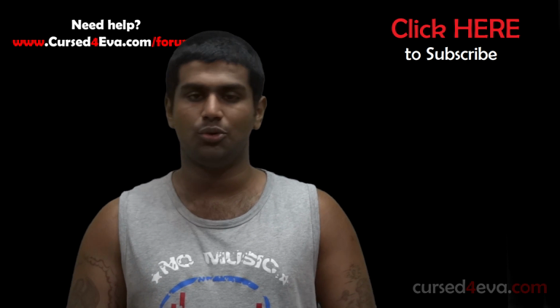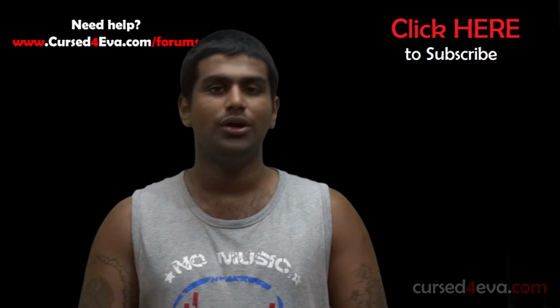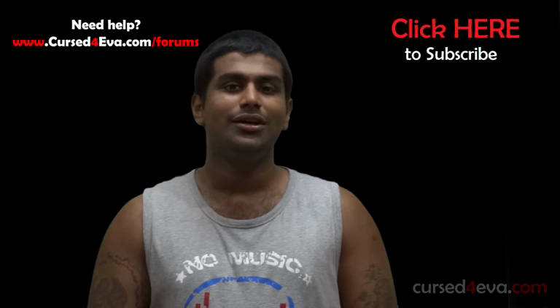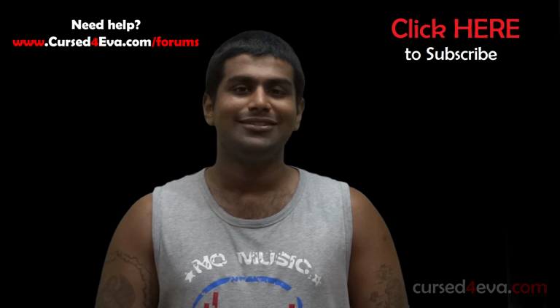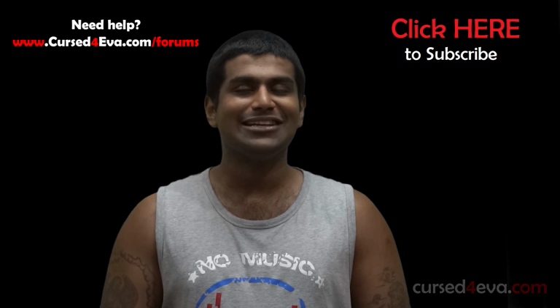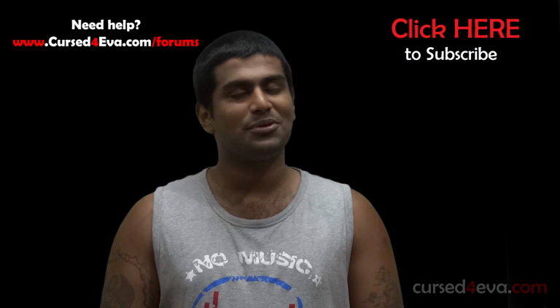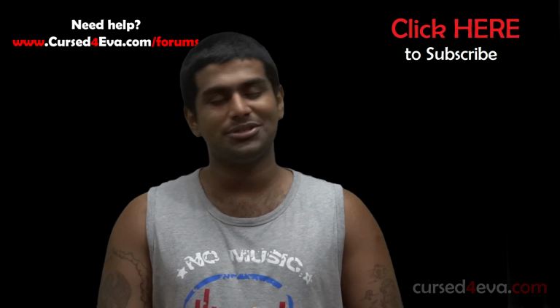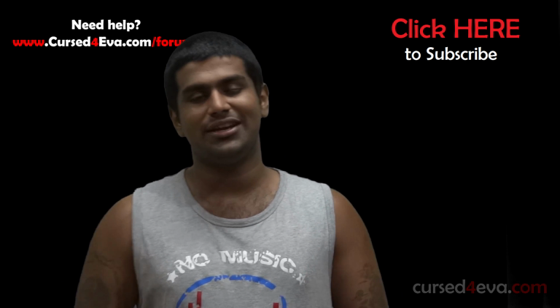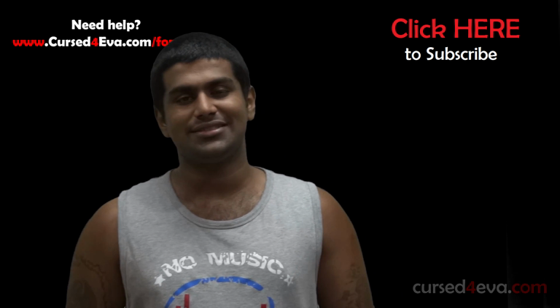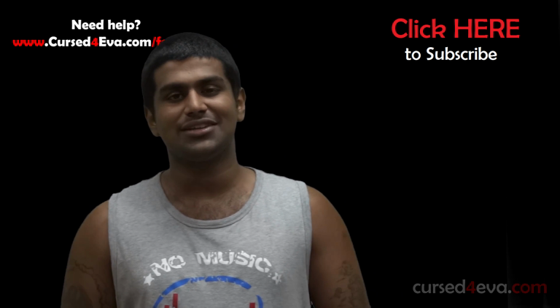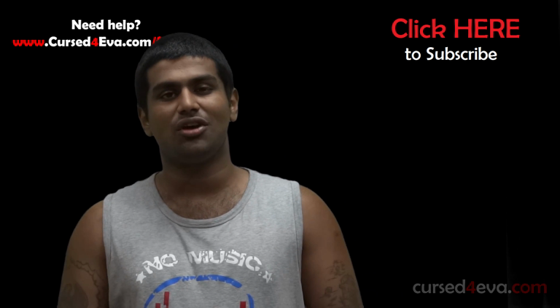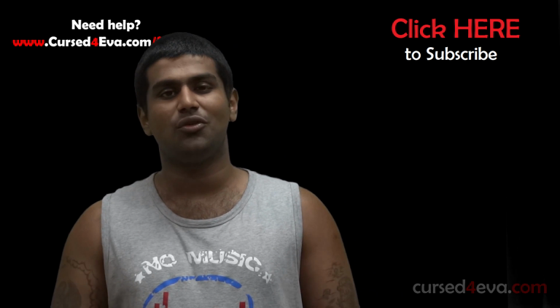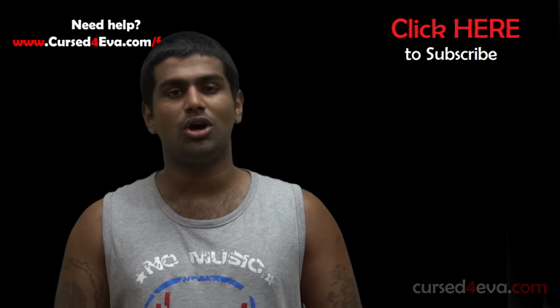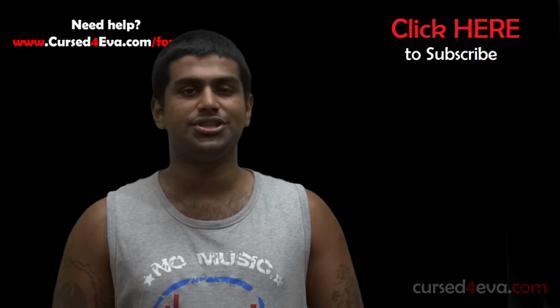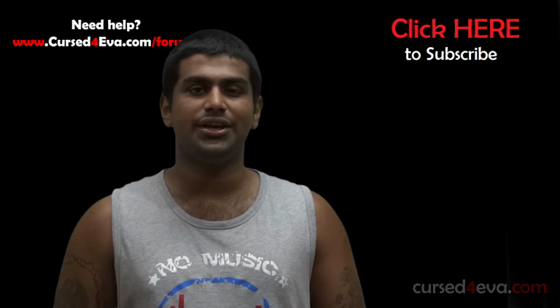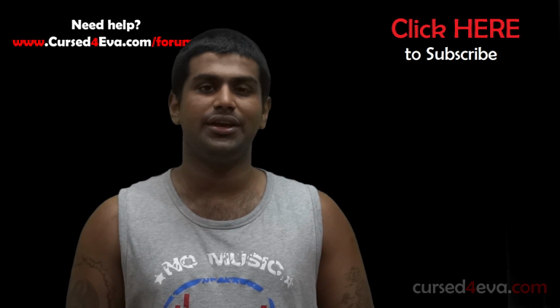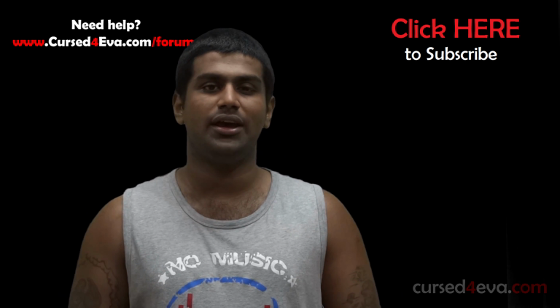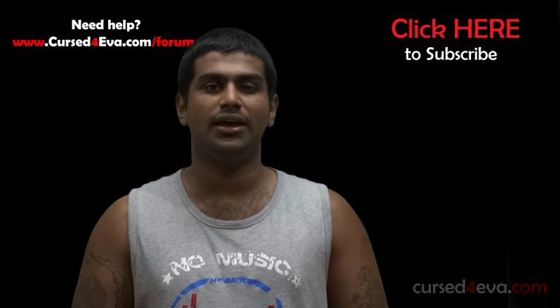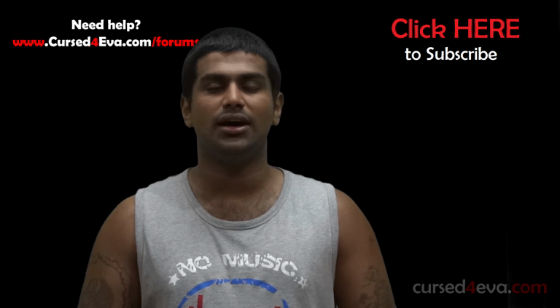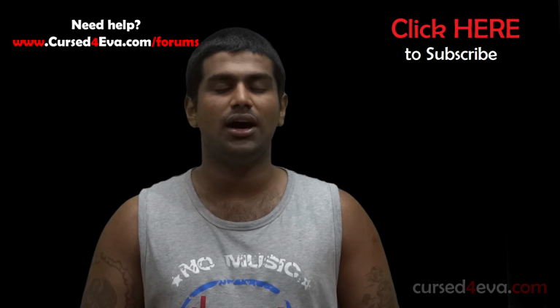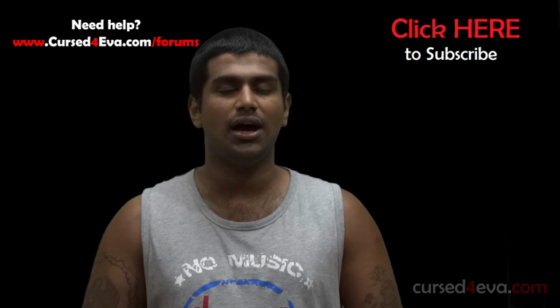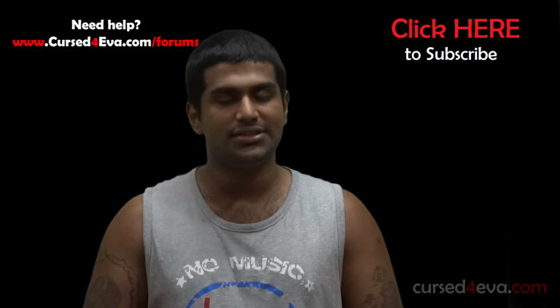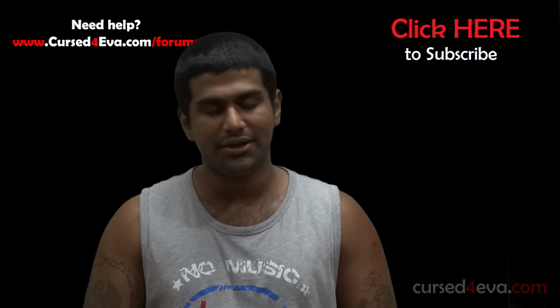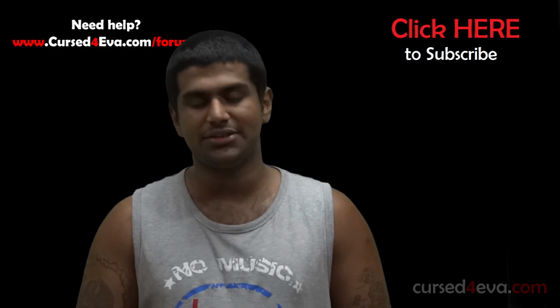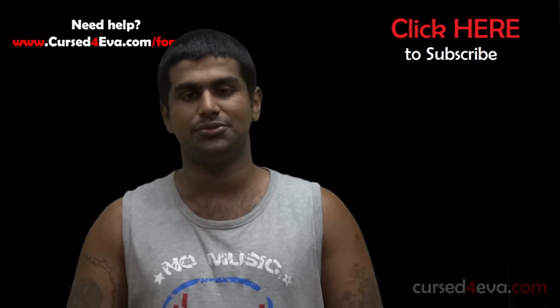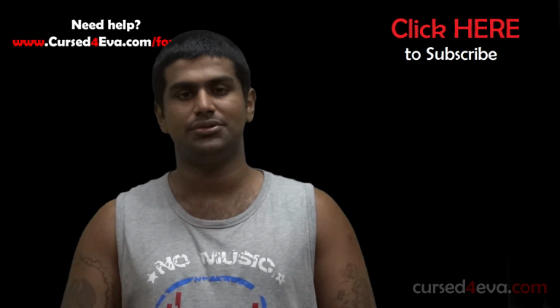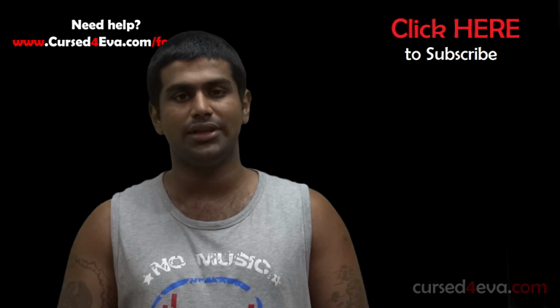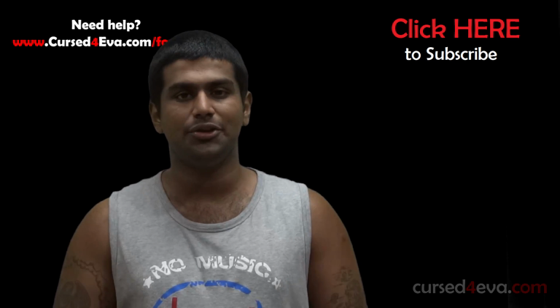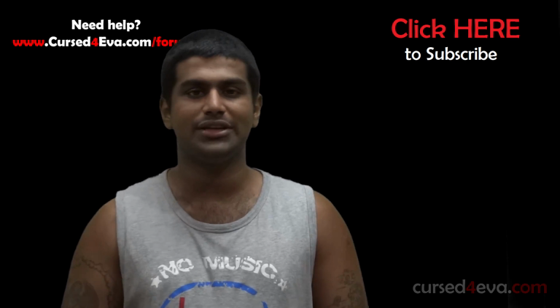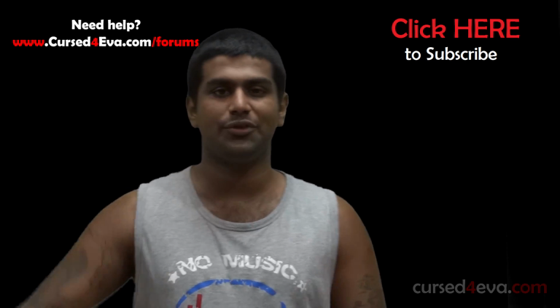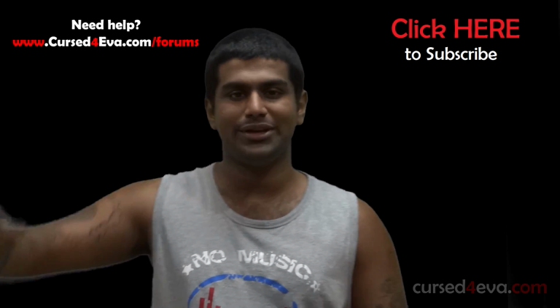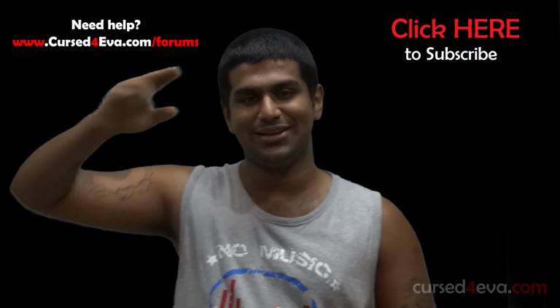That's pretty much it guys. Thanks a lot for watching and I'll see you guys soon. Till then, you guys have a great day.